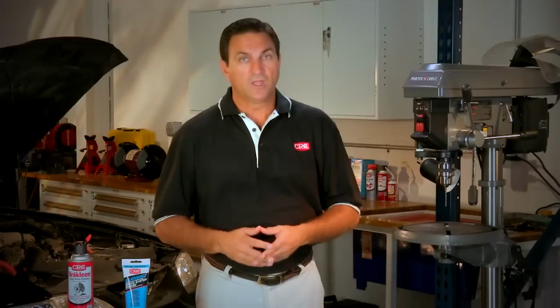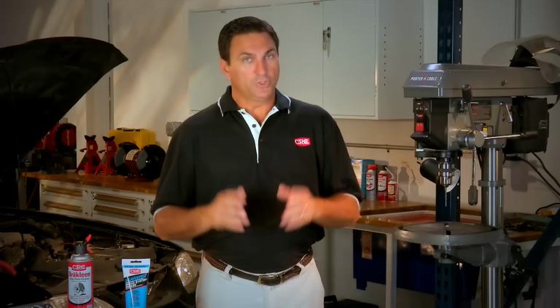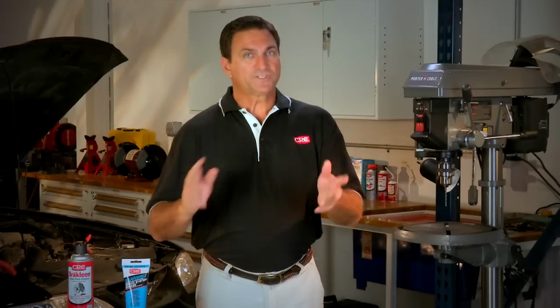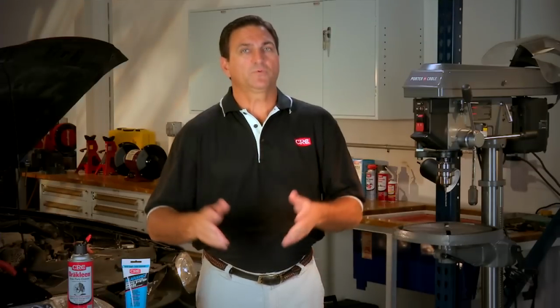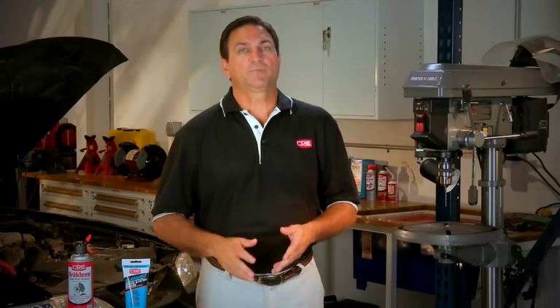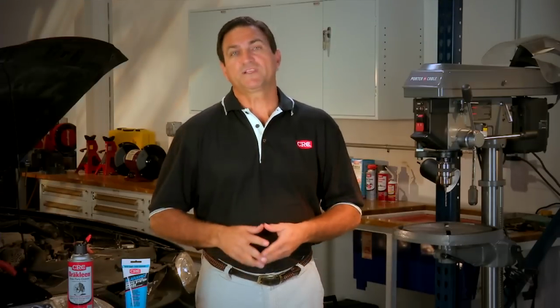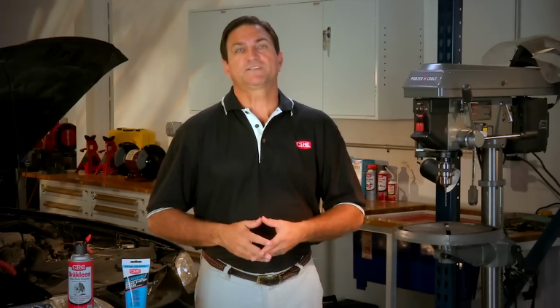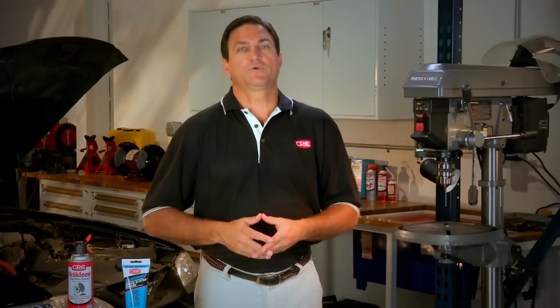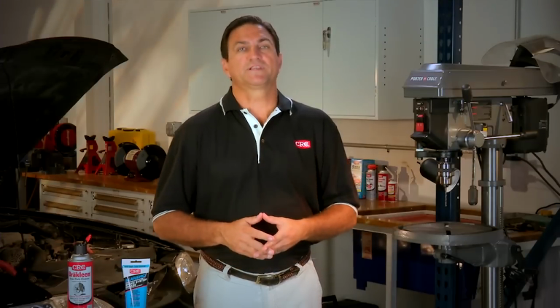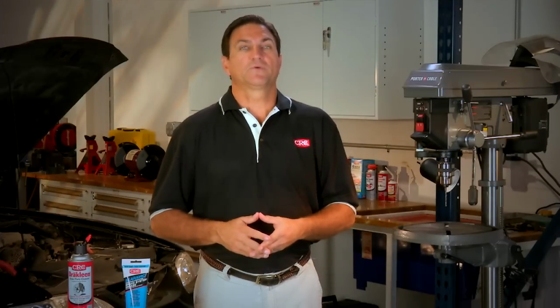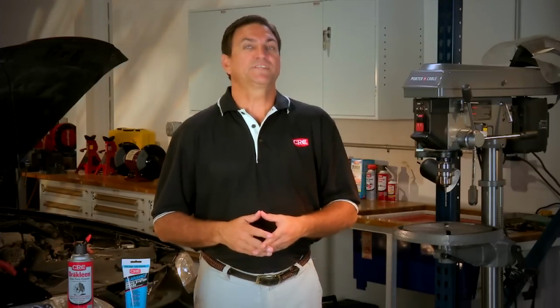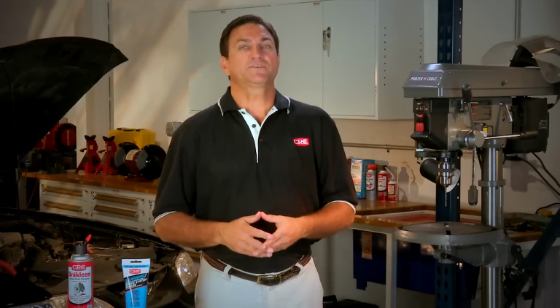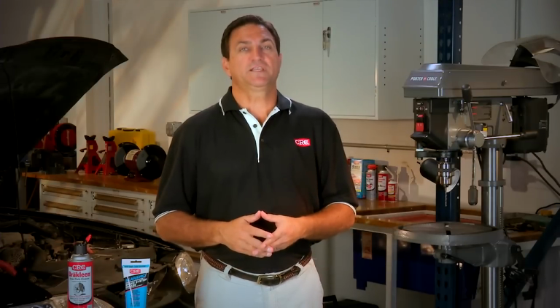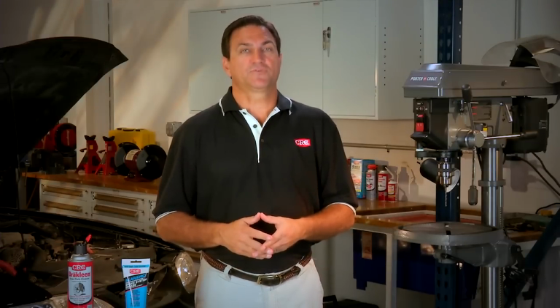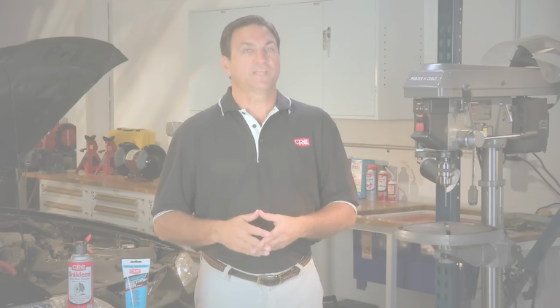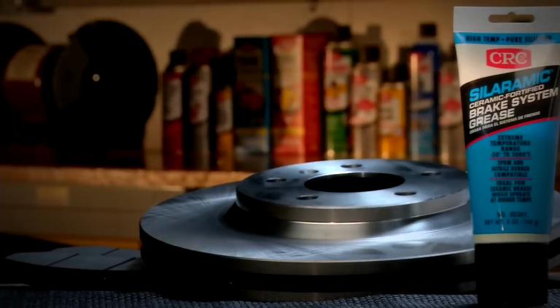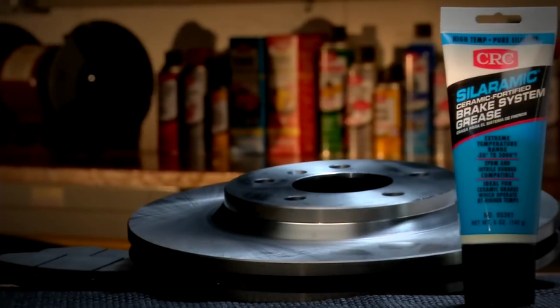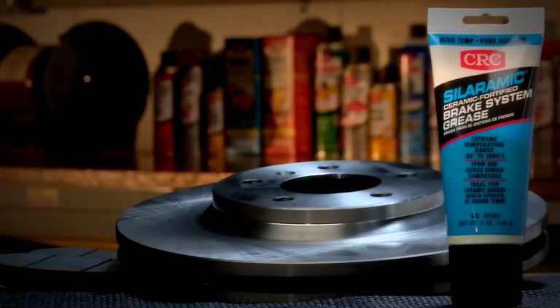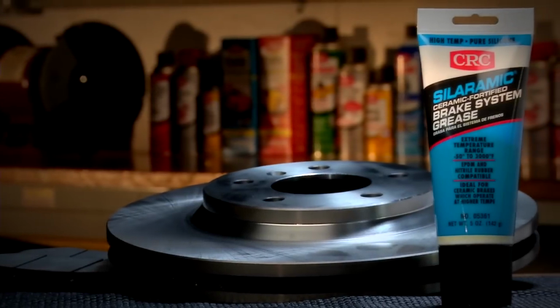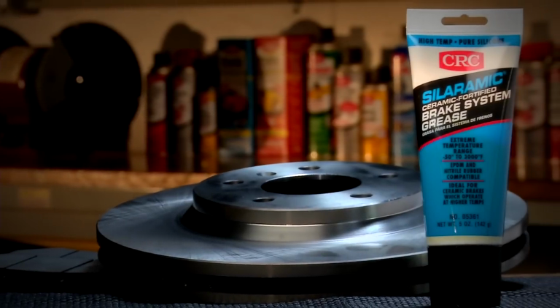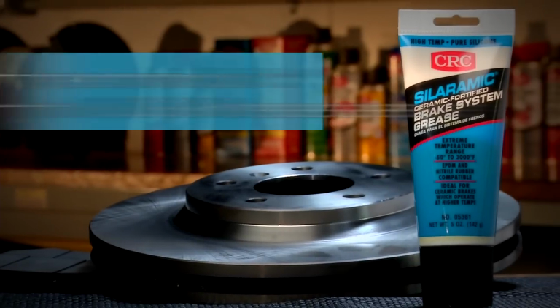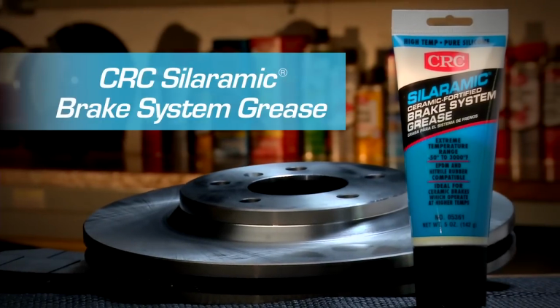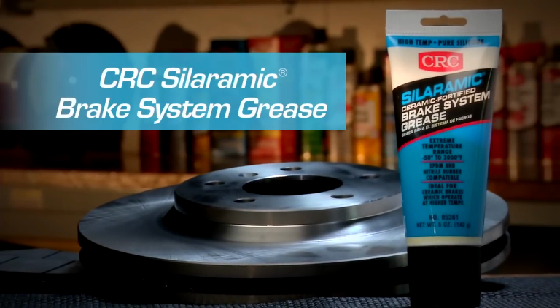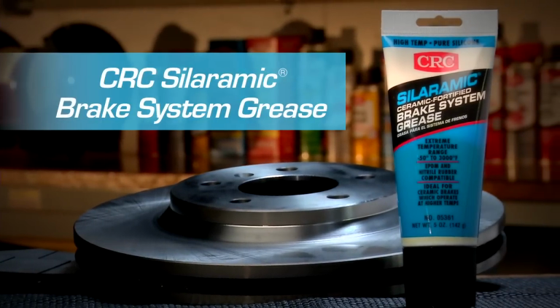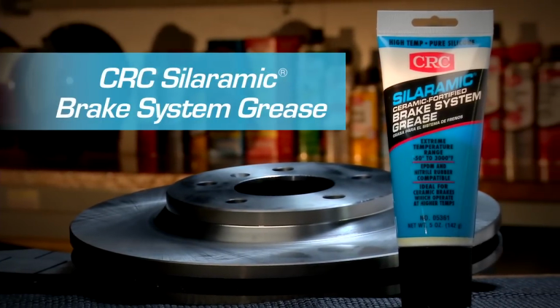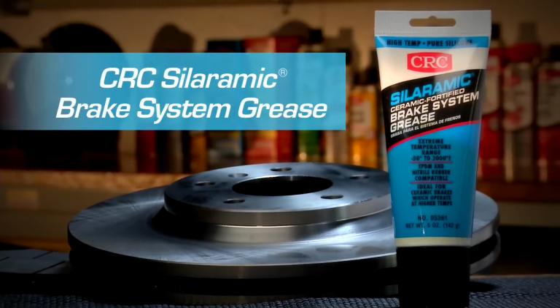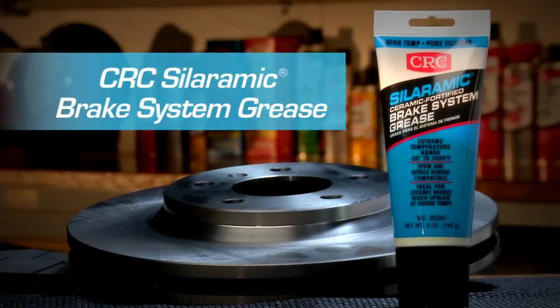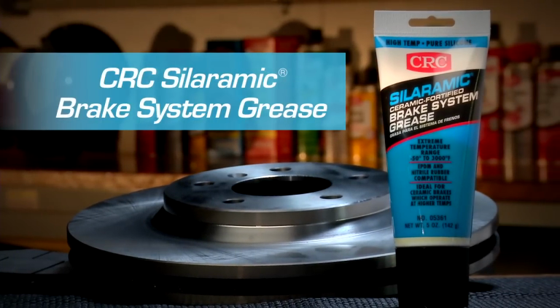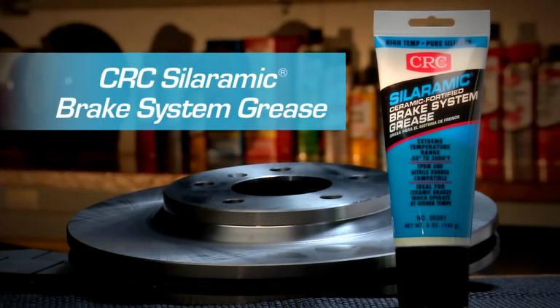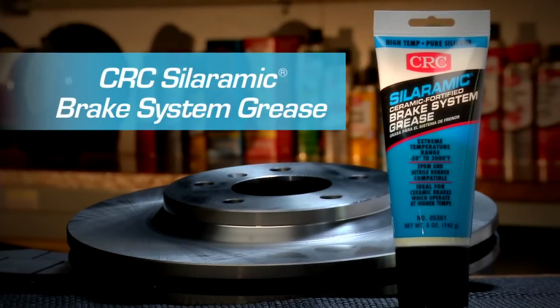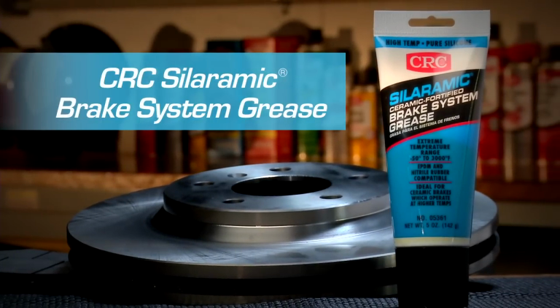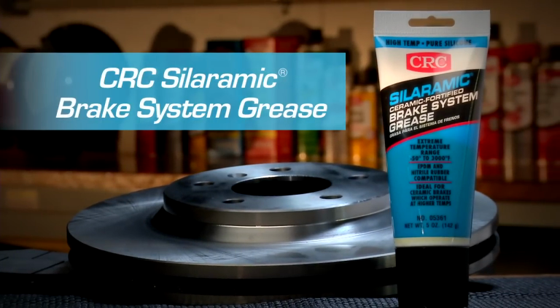Use Sileramic Brake System Grease from CRC Industries to help protect critical brake system components from heat, friction and corrosion.